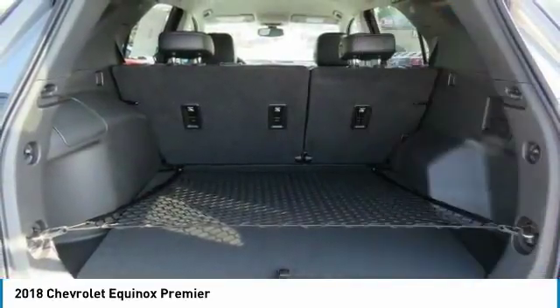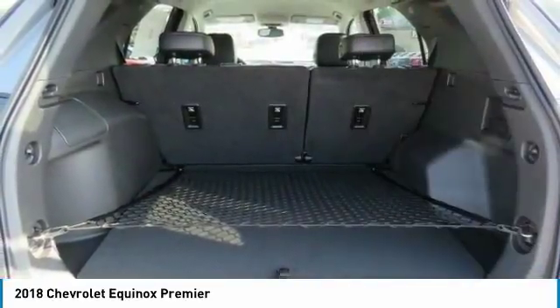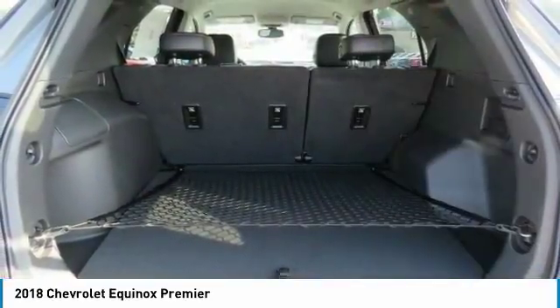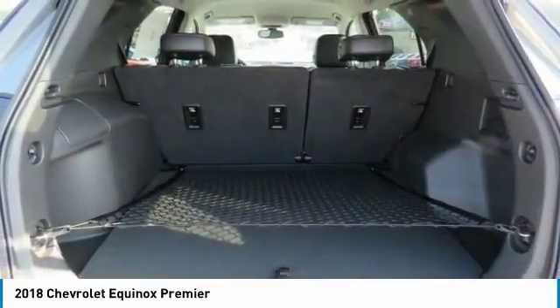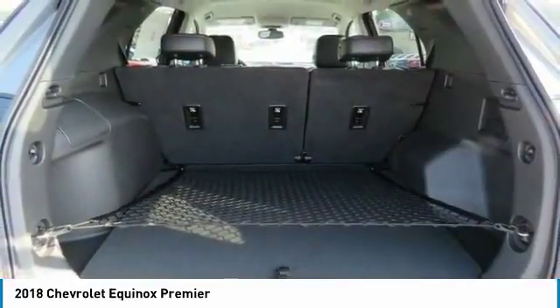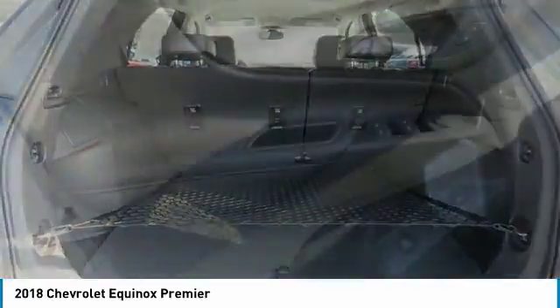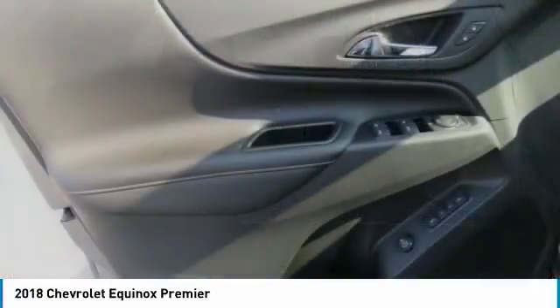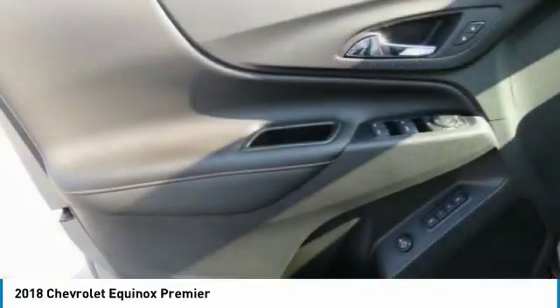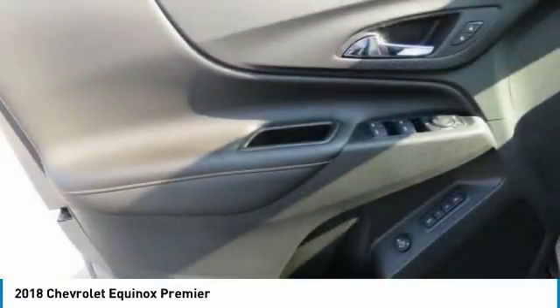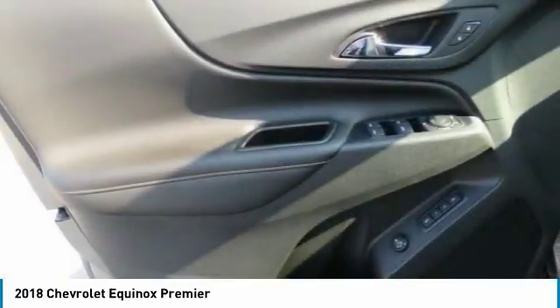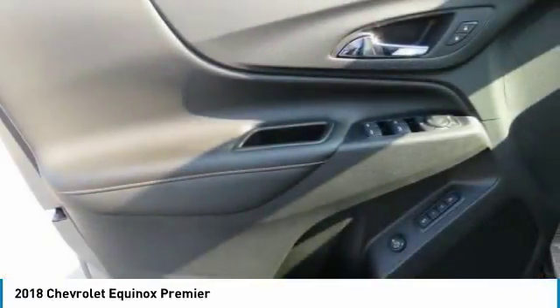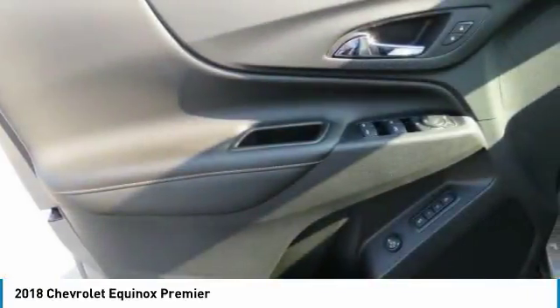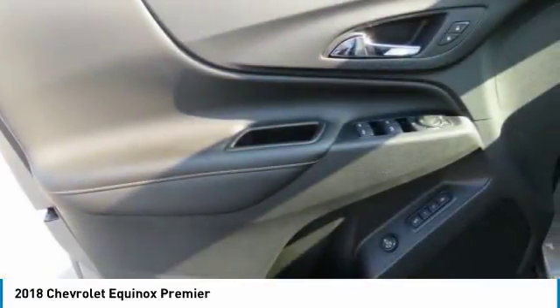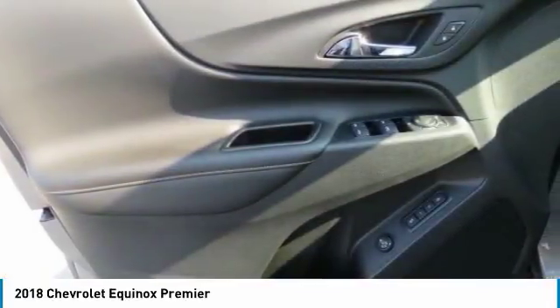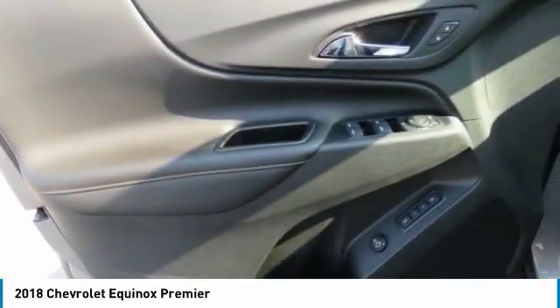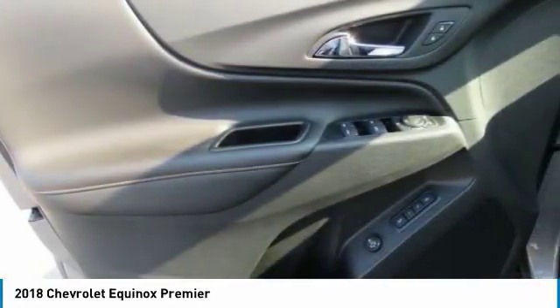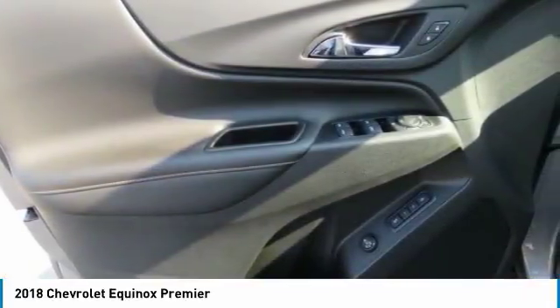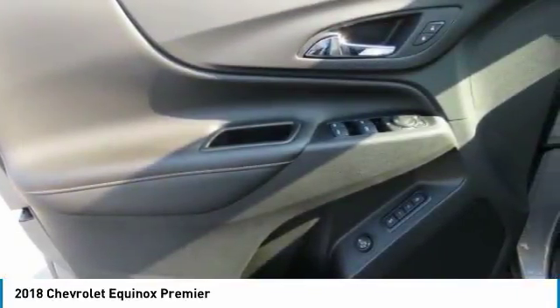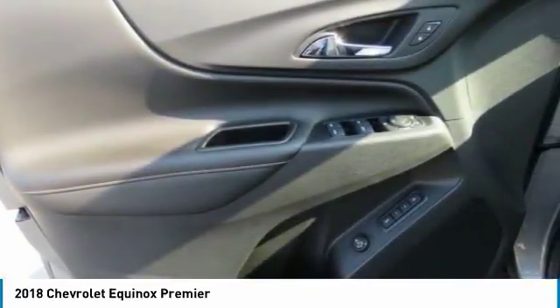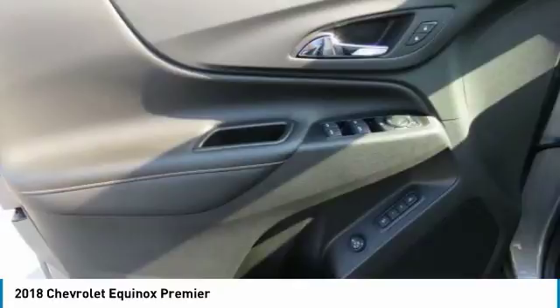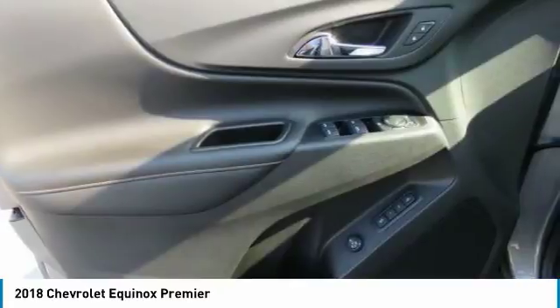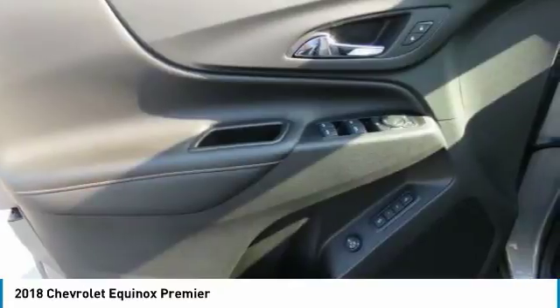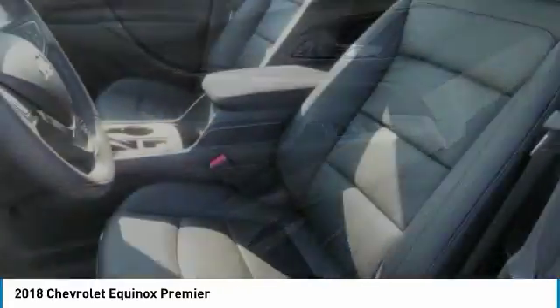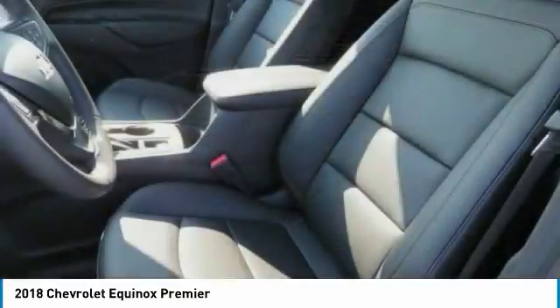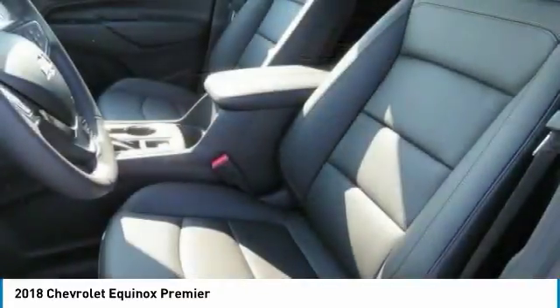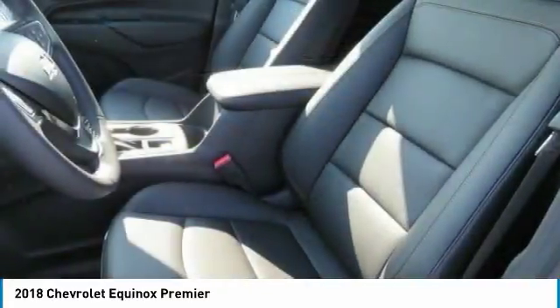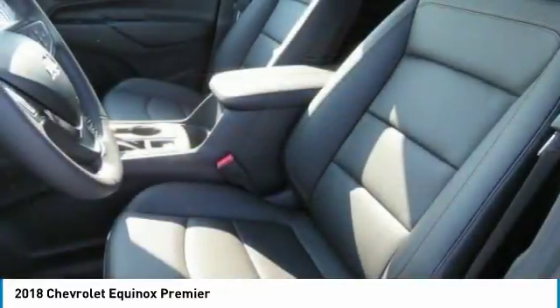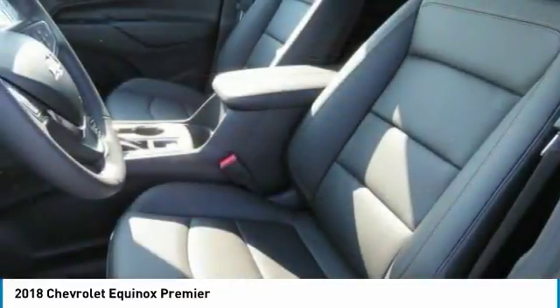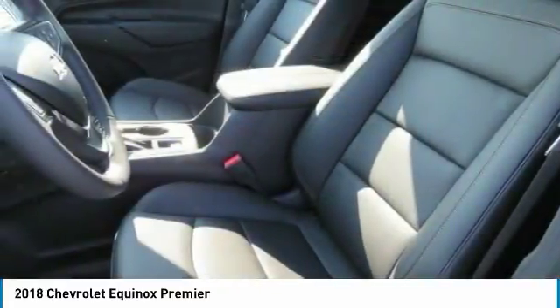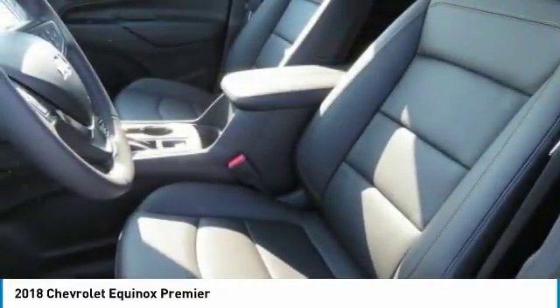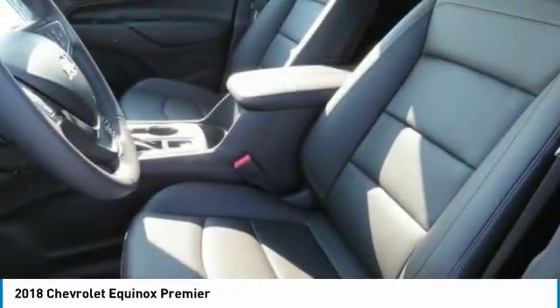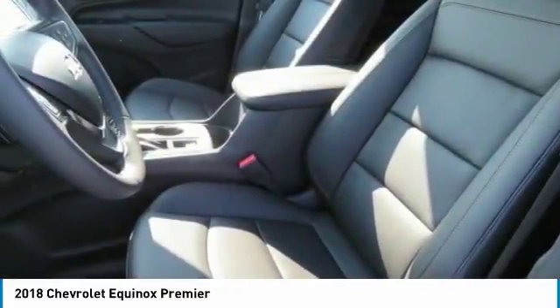Additional options include HomeLink garage door opener, floor mats, aluminum wheels, cruise control, FWD, and AM FM stereo radio.